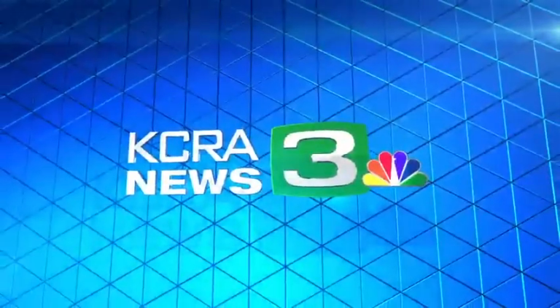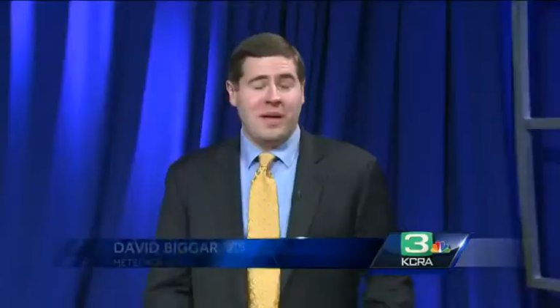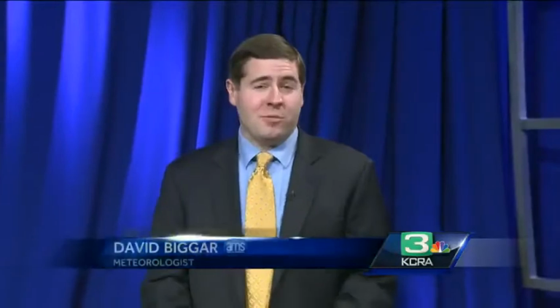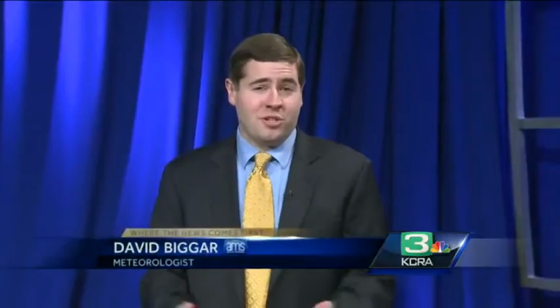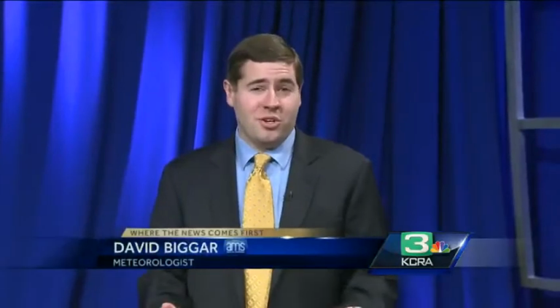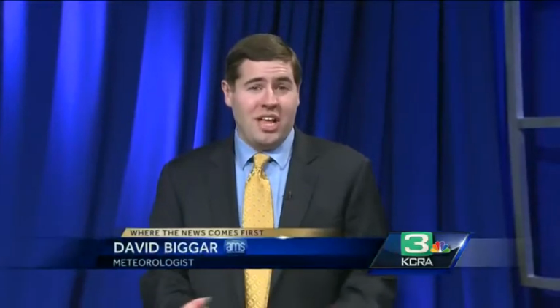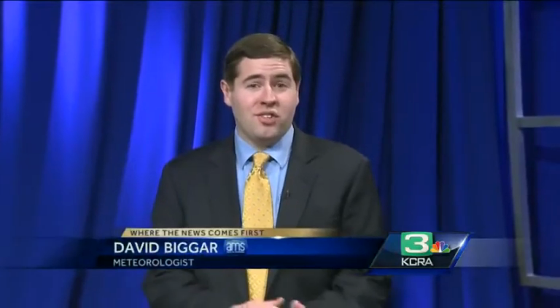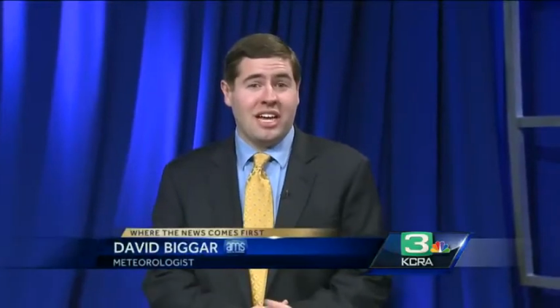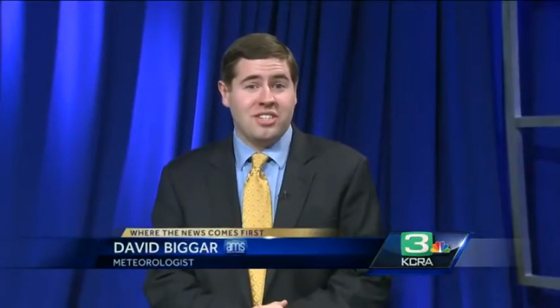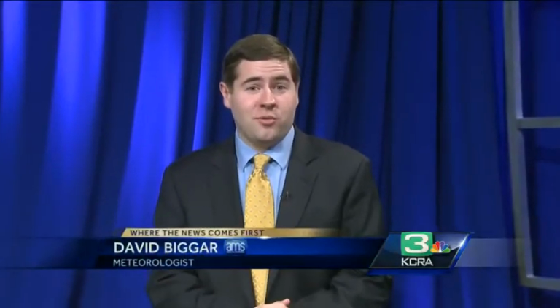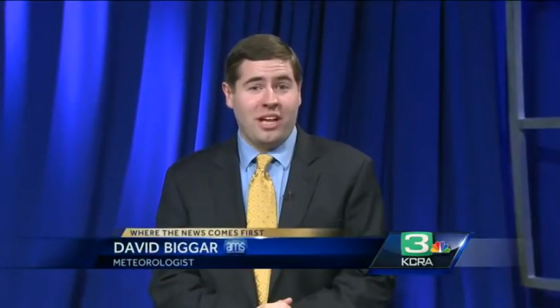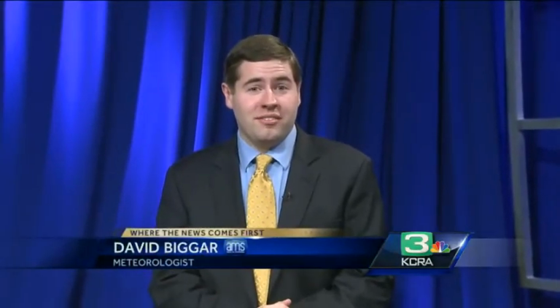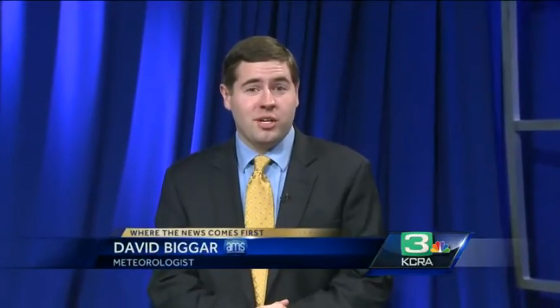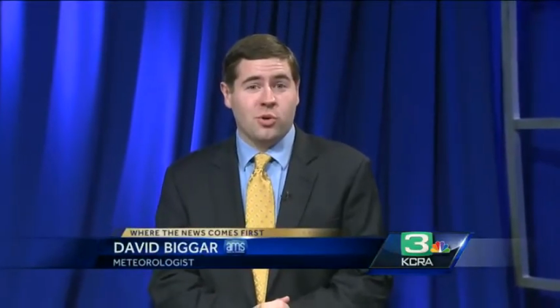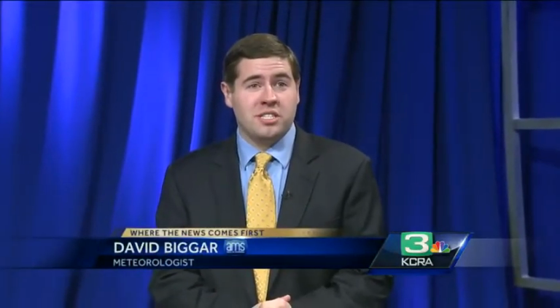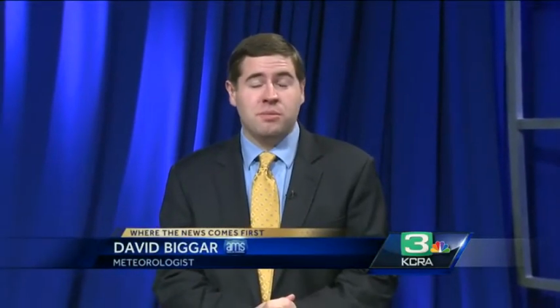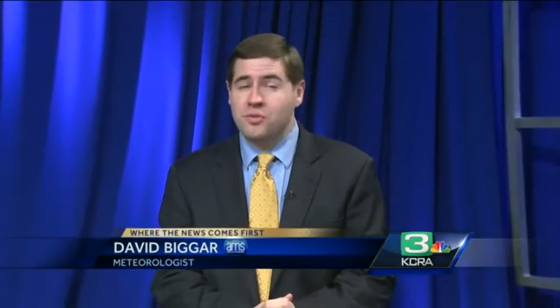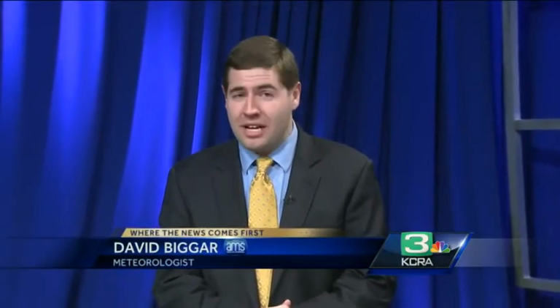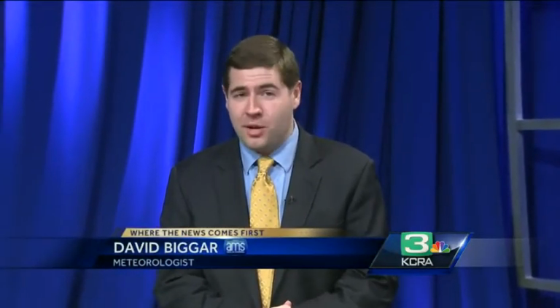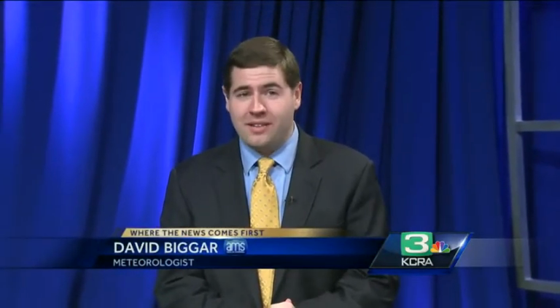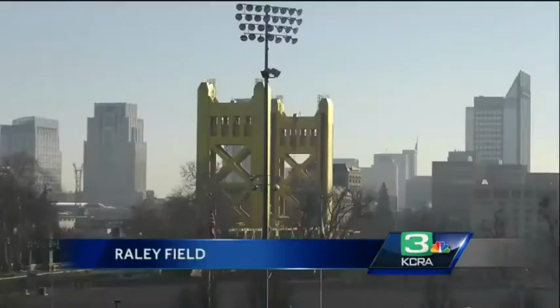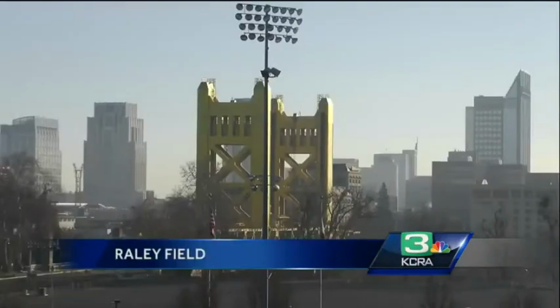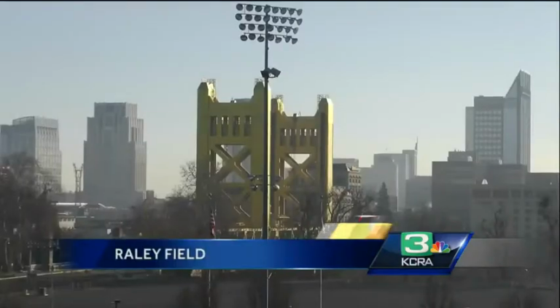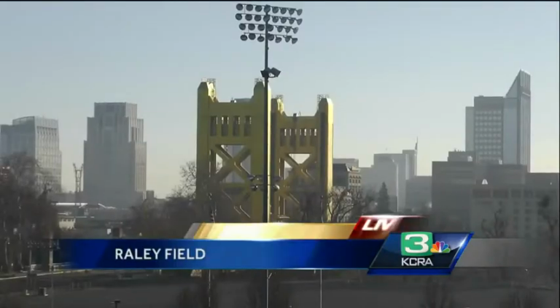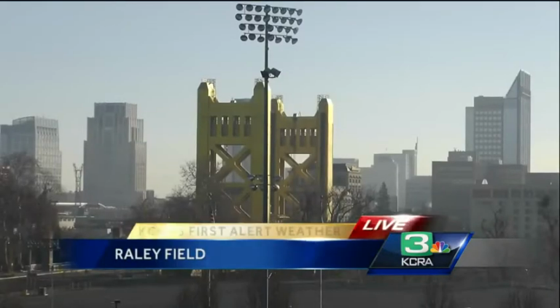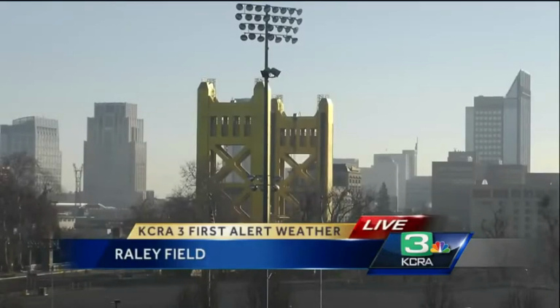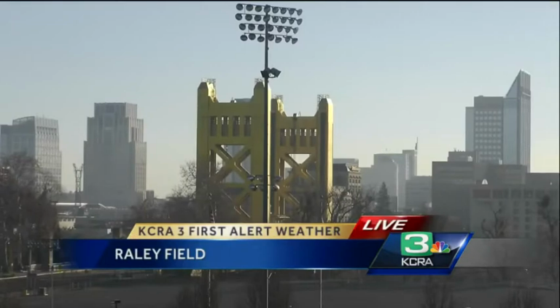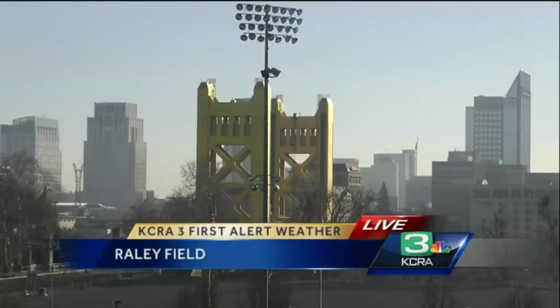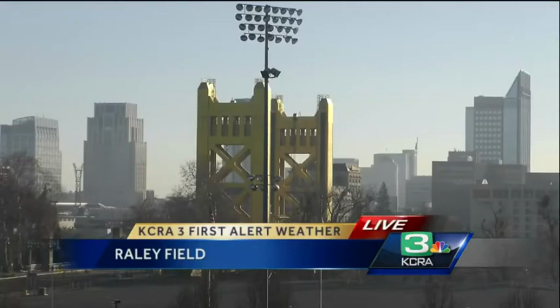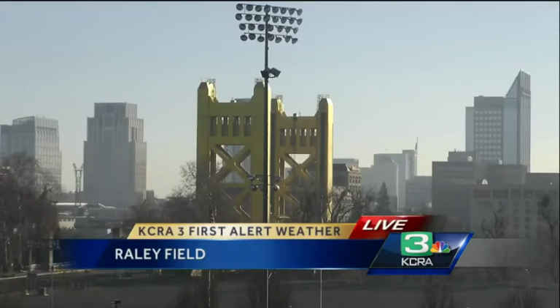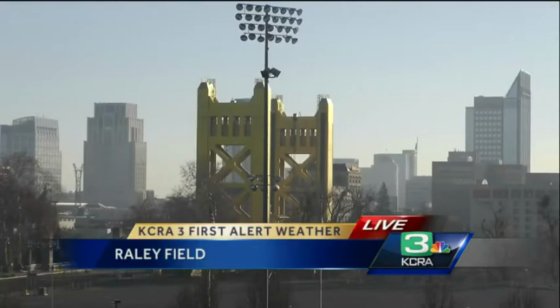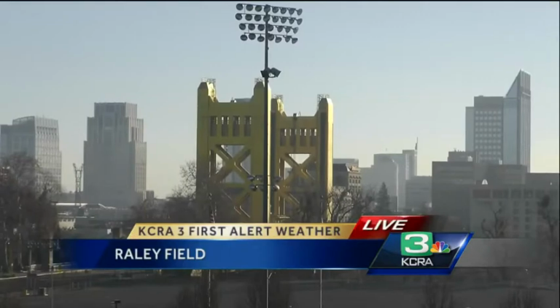Welcome back. We're going to show you a live look outside at Raley Field where it's beautiful out there. We have sunny skies overhead — it looks just gorgeous today.